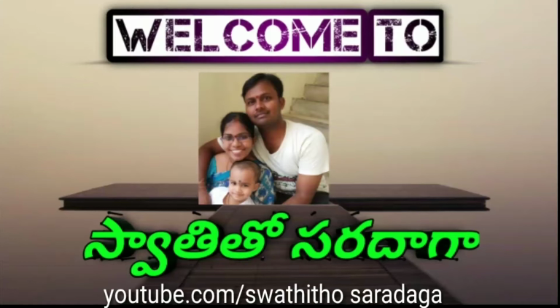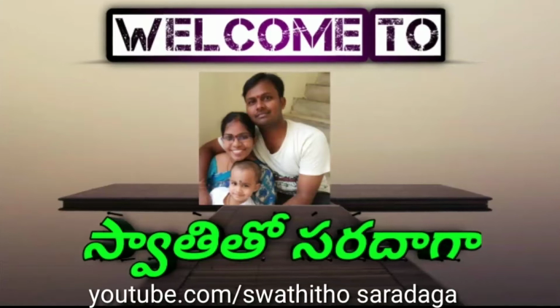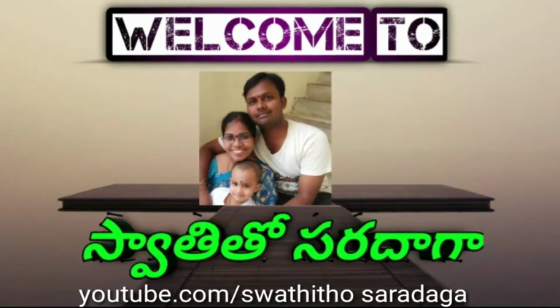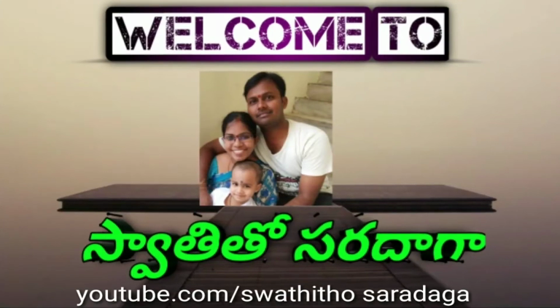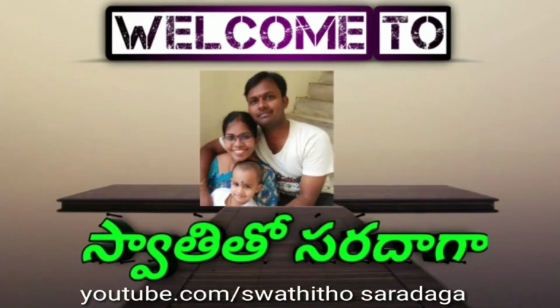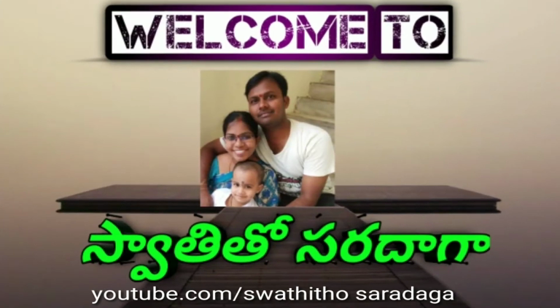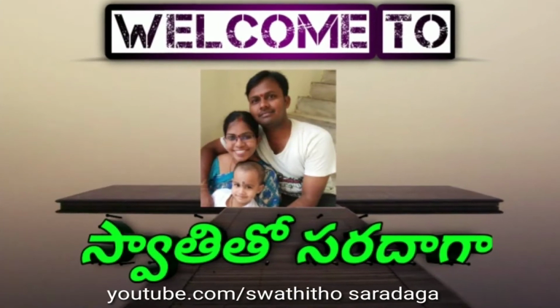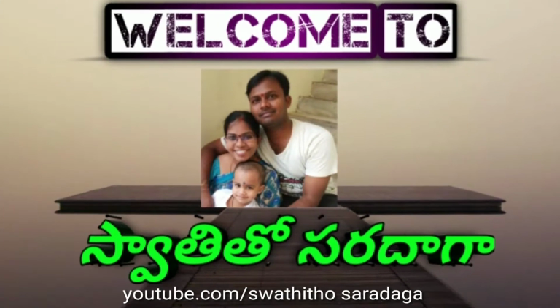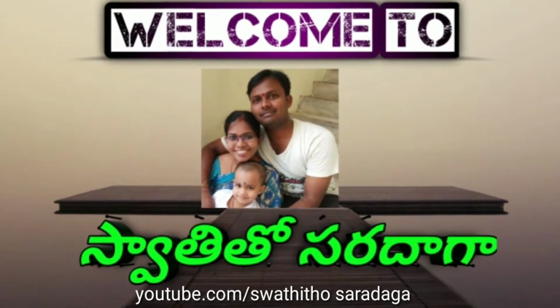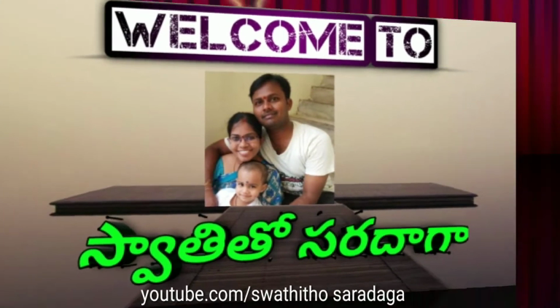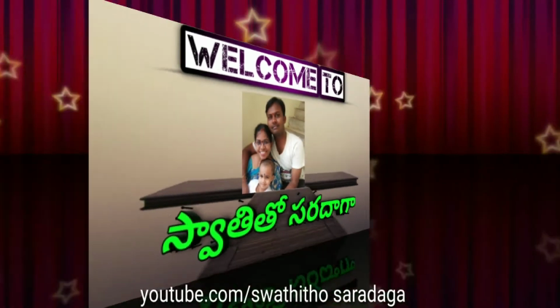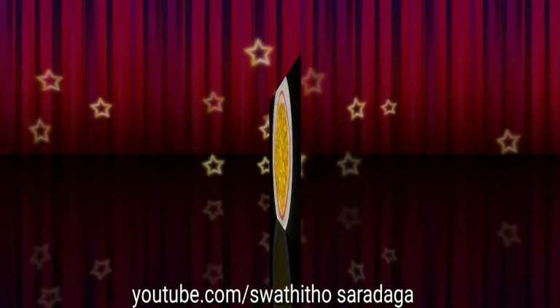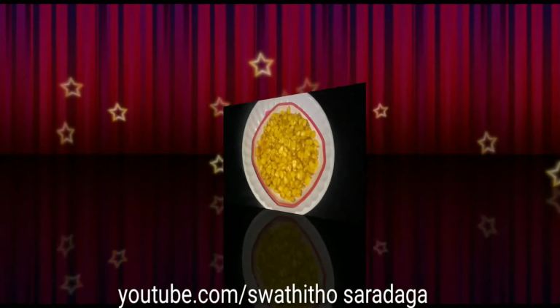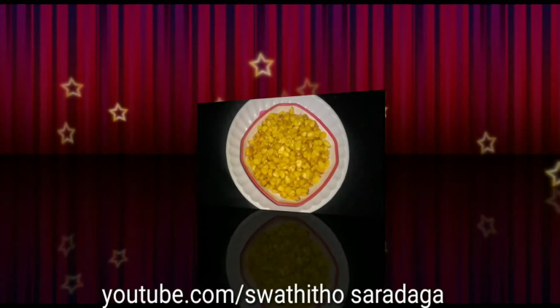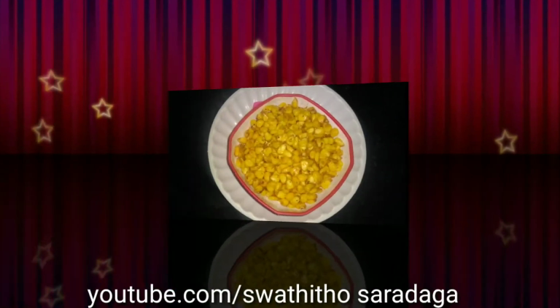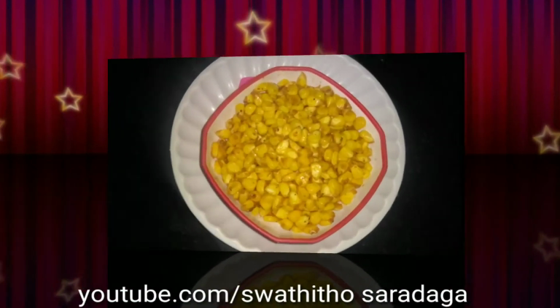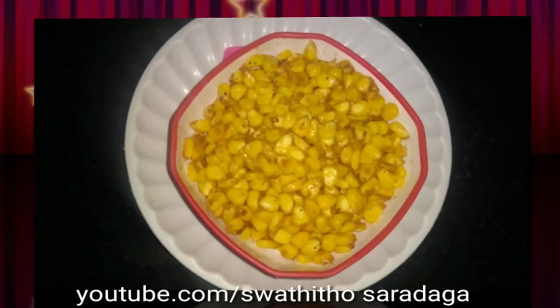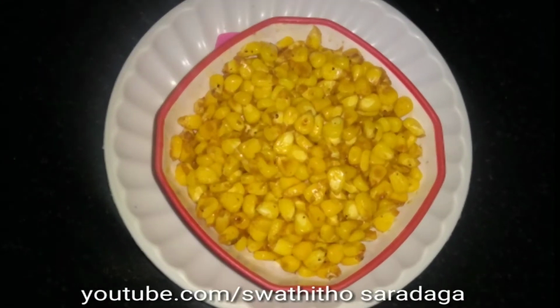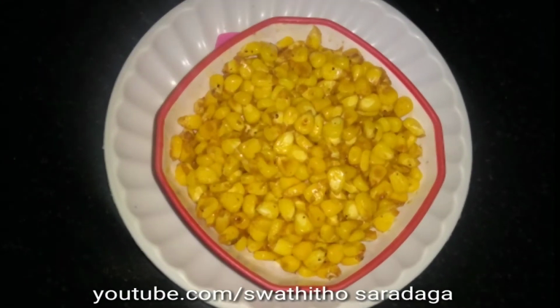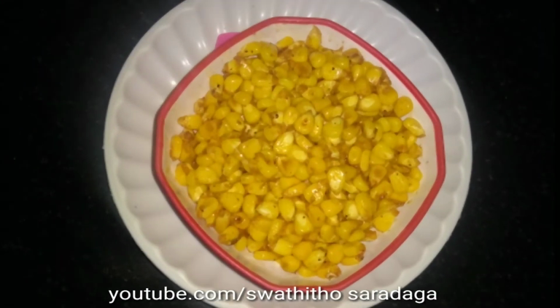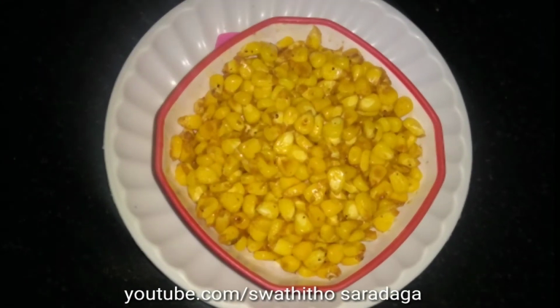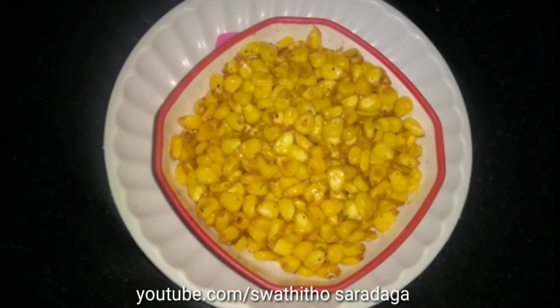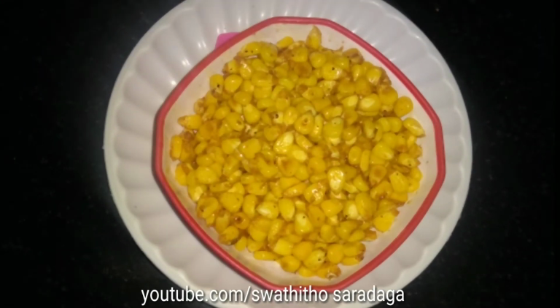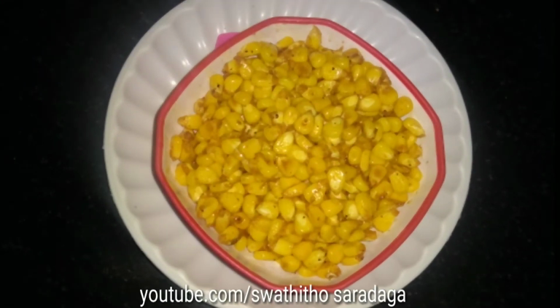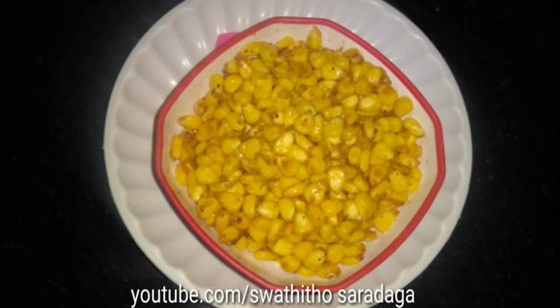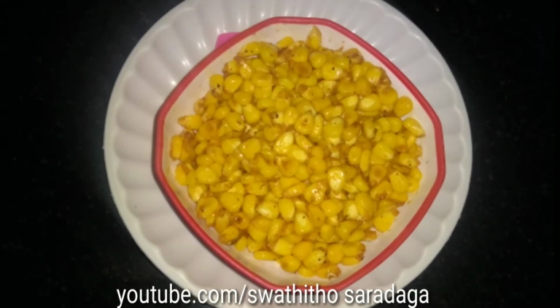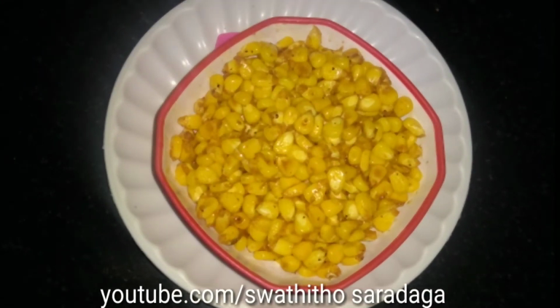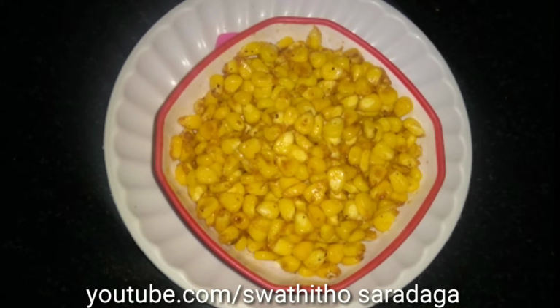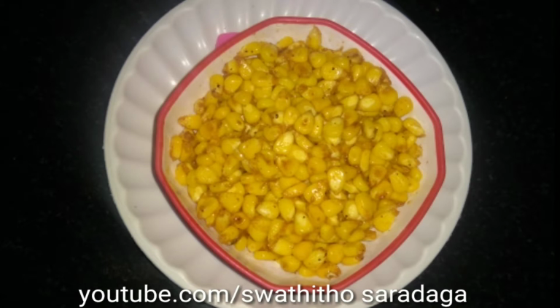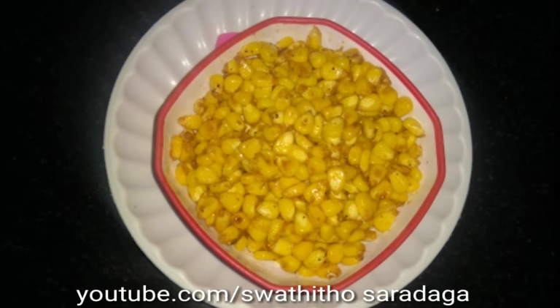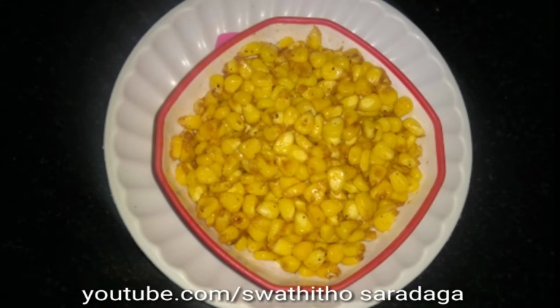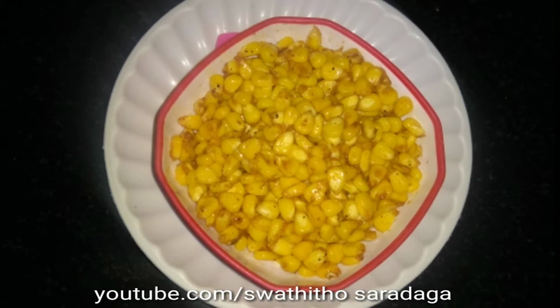Hello friends! Welcome to my channel, Swathito Shardaga. Friends, I will show you our recipe for masala sweet corn.